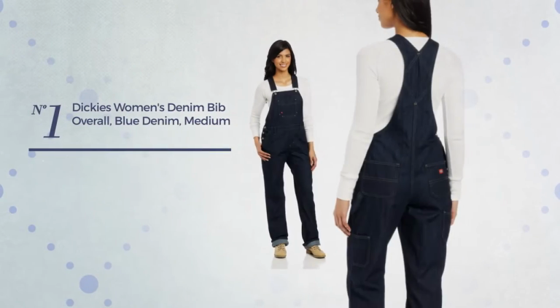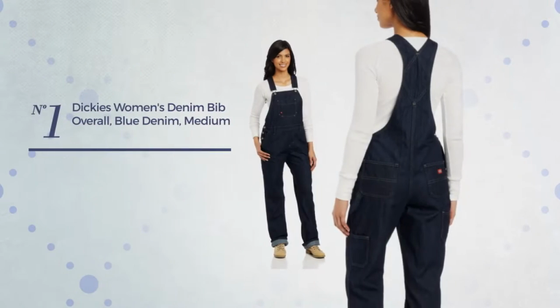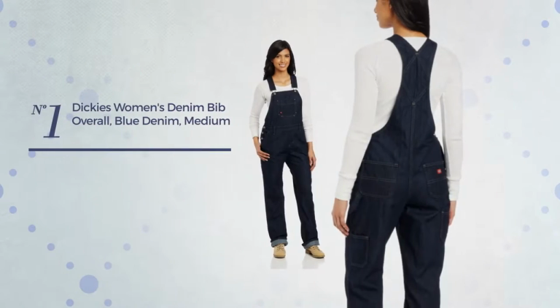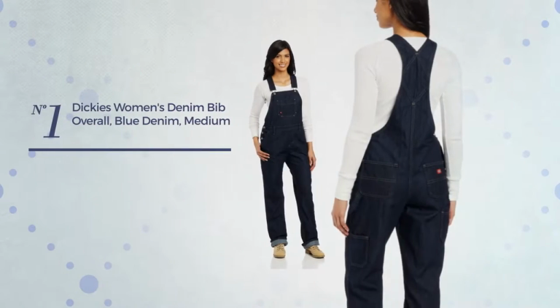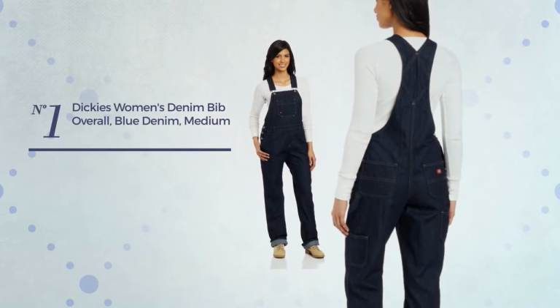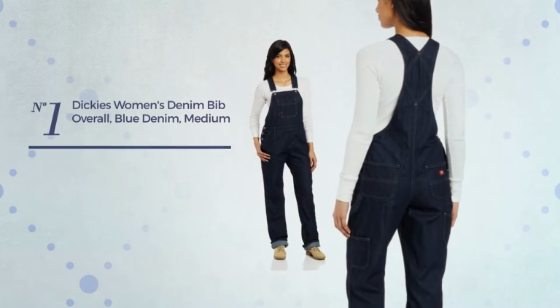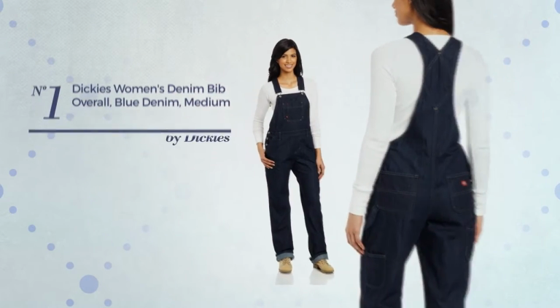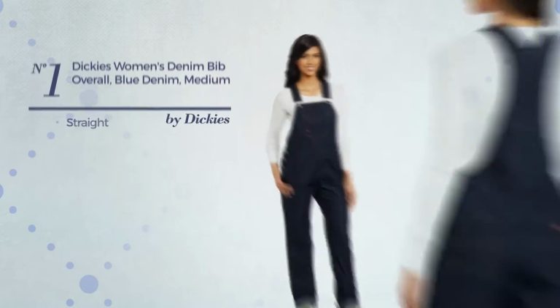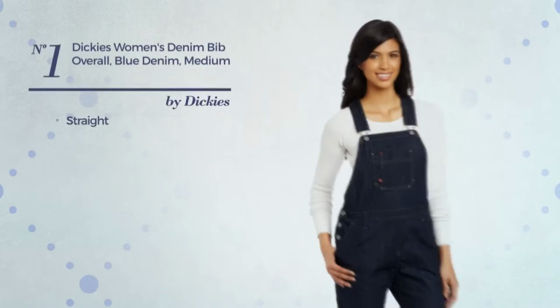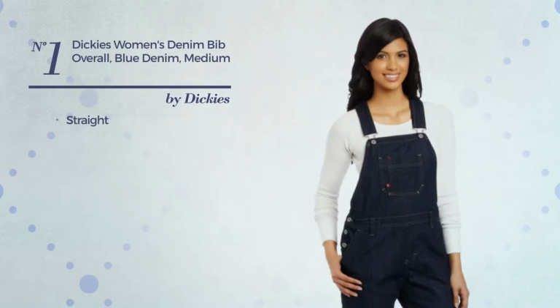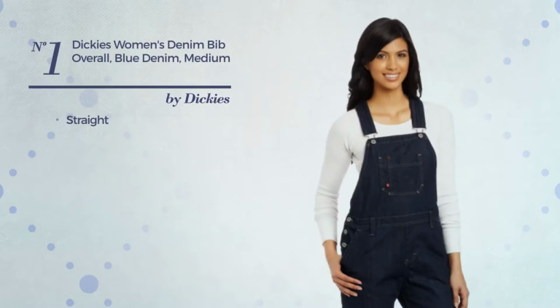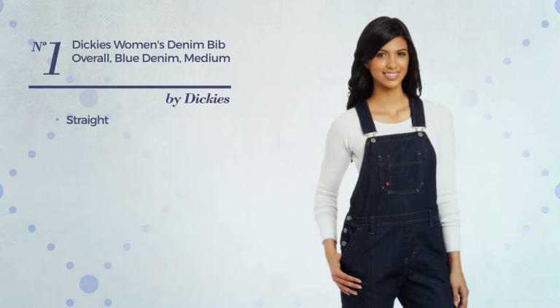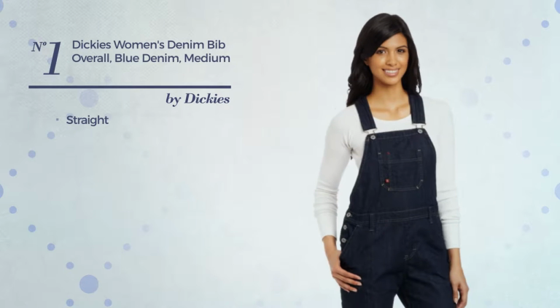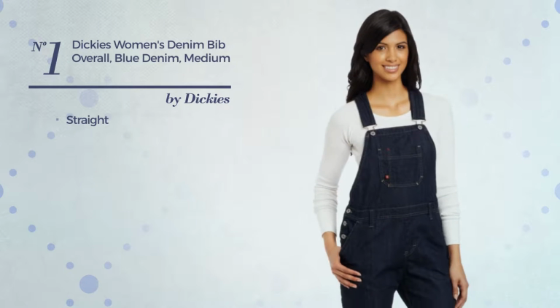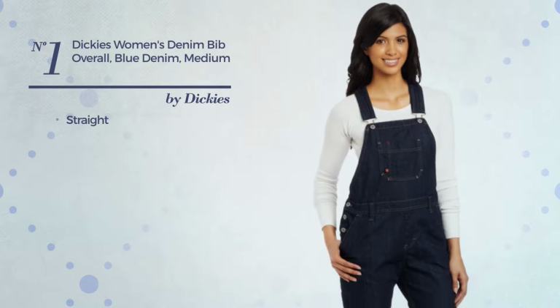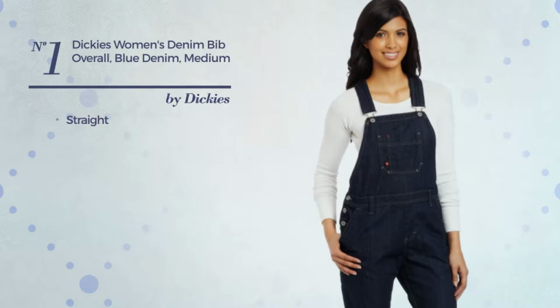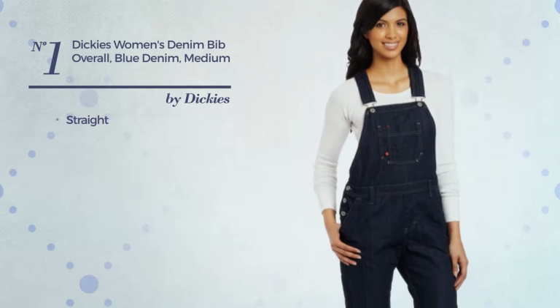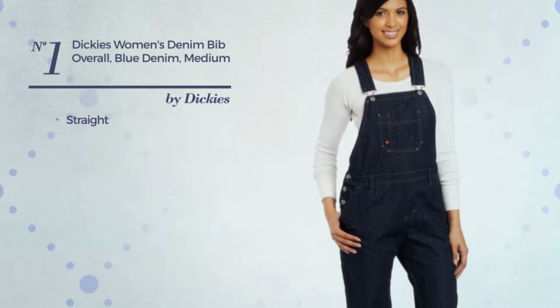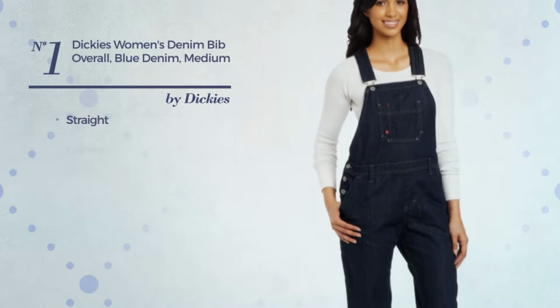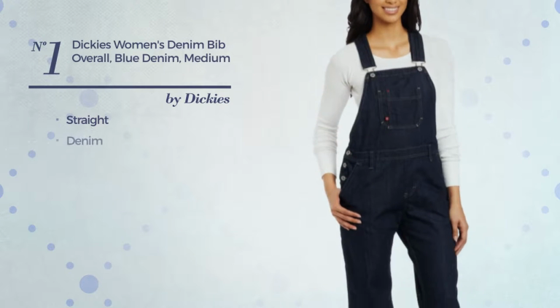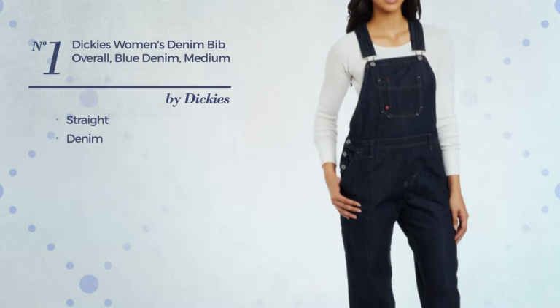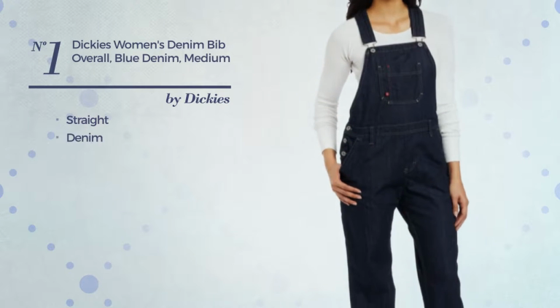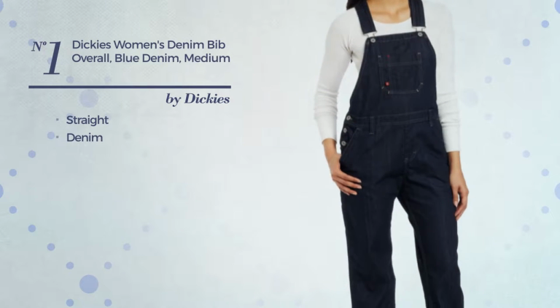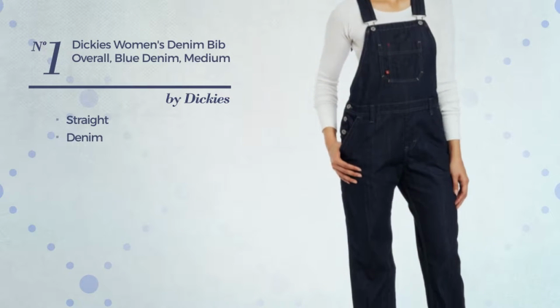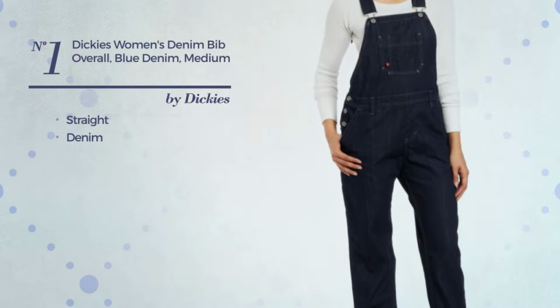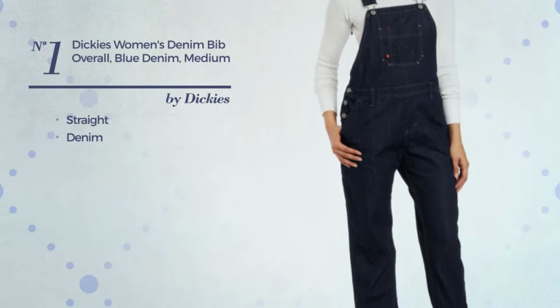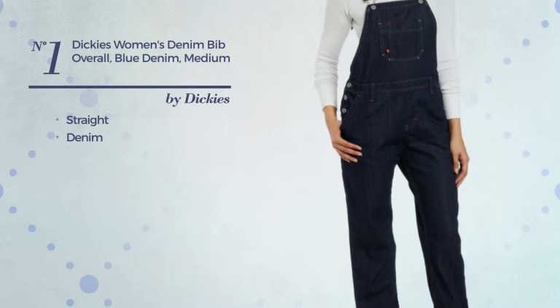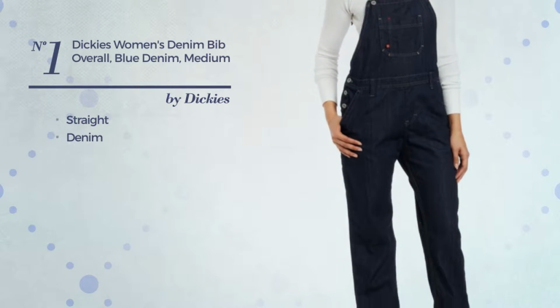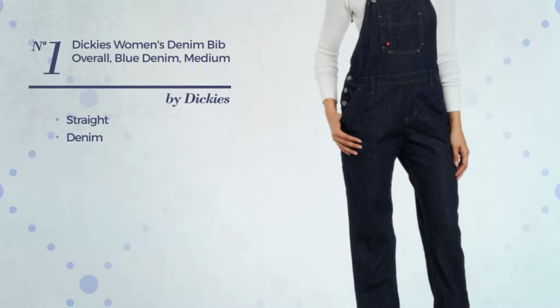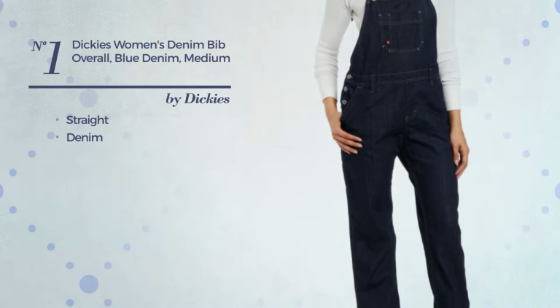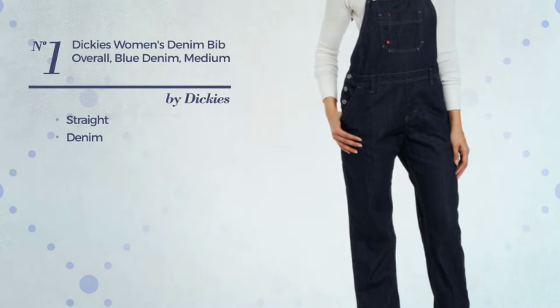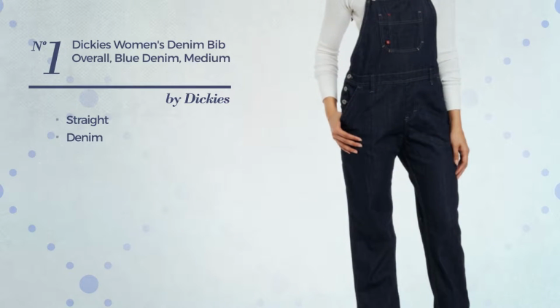Number 1. A straight overall, crafted from denim. Available in 3 more colors.